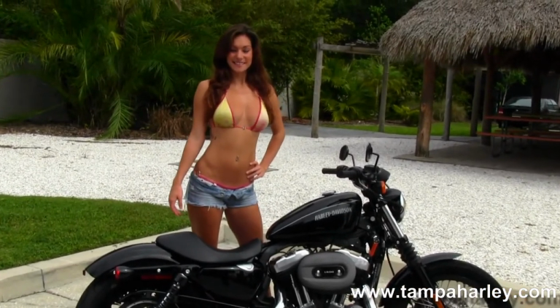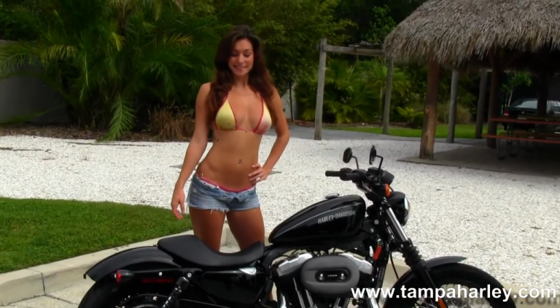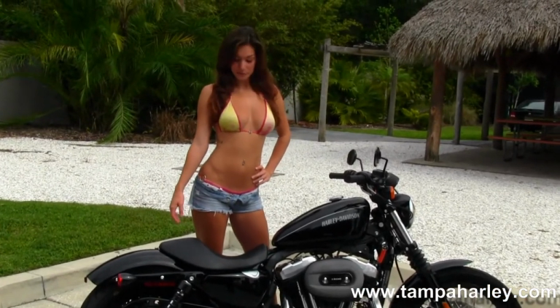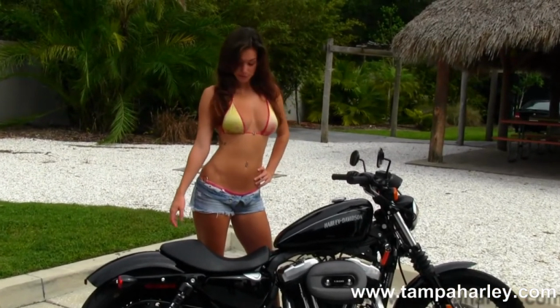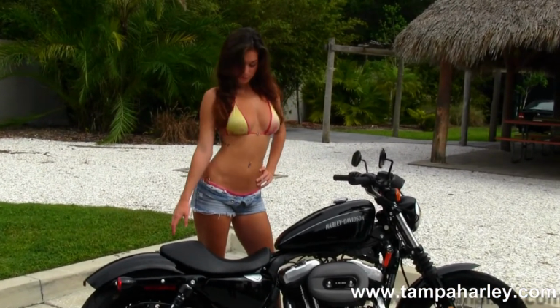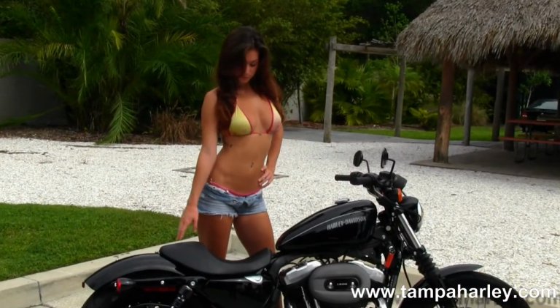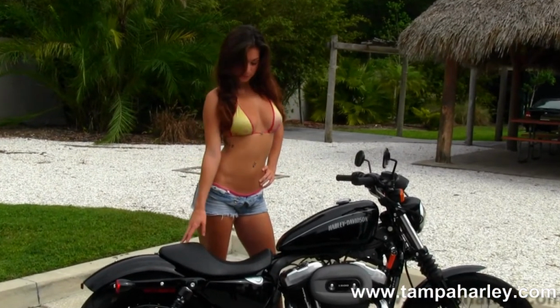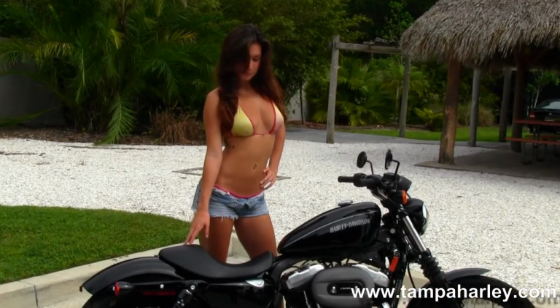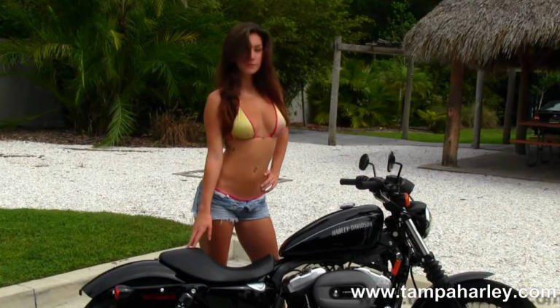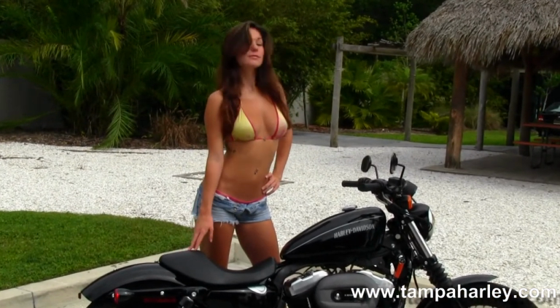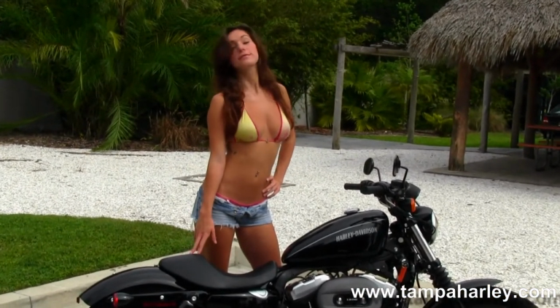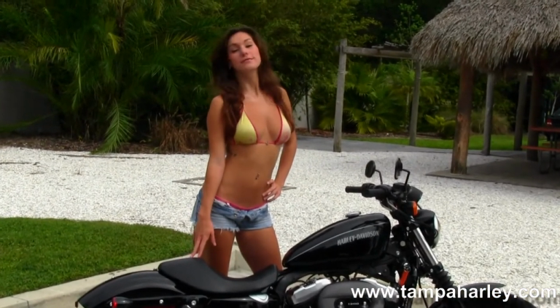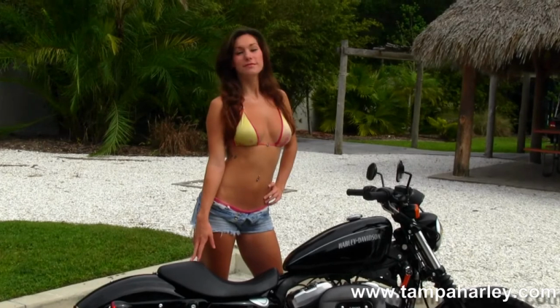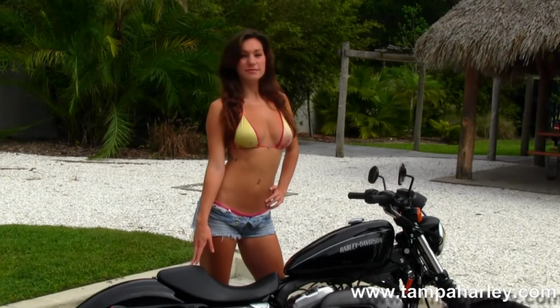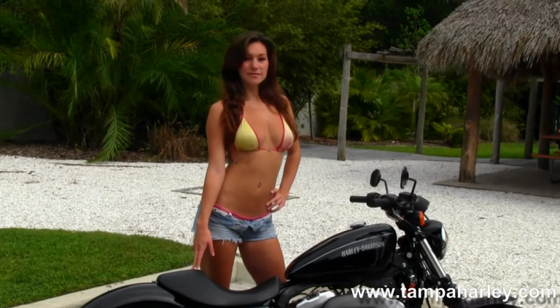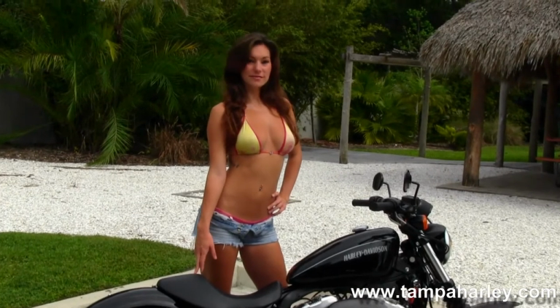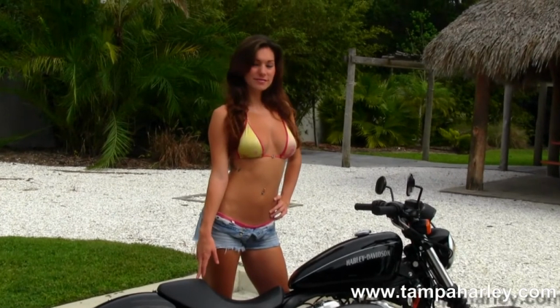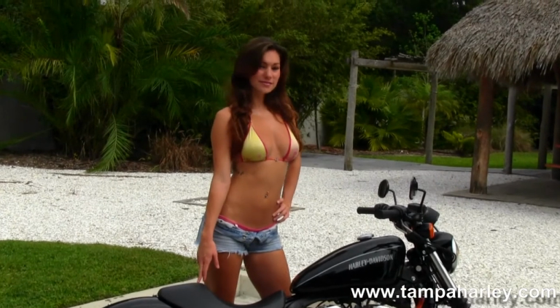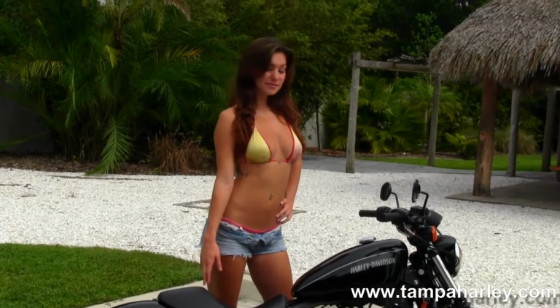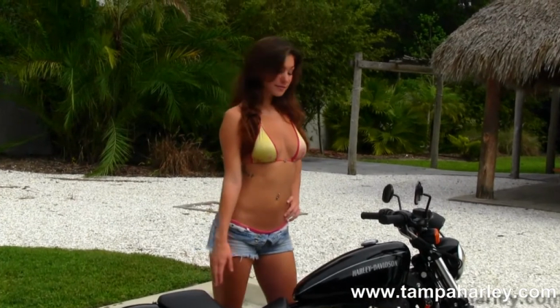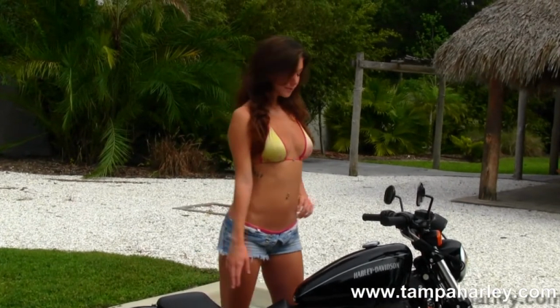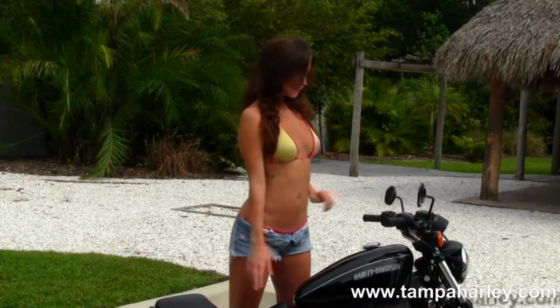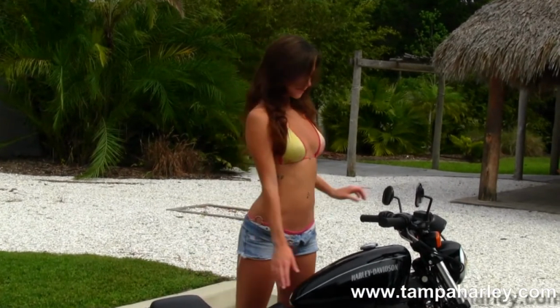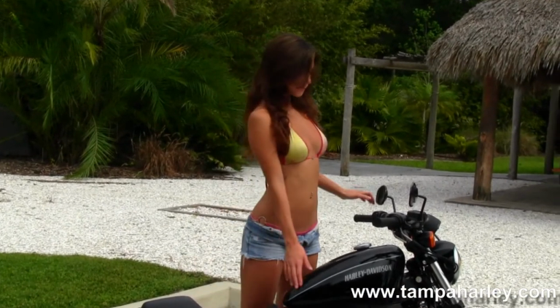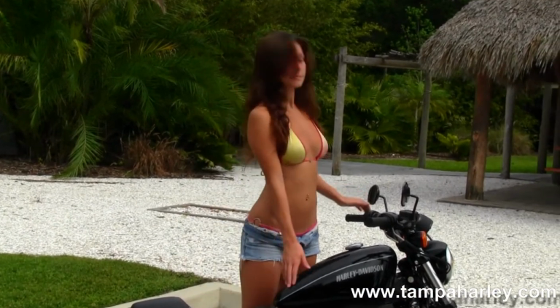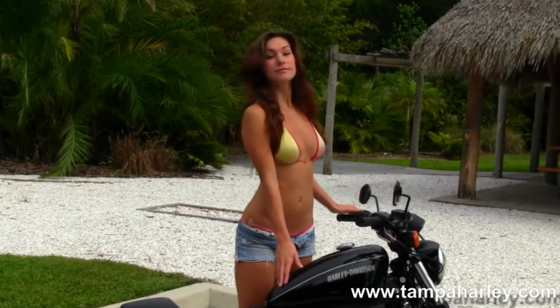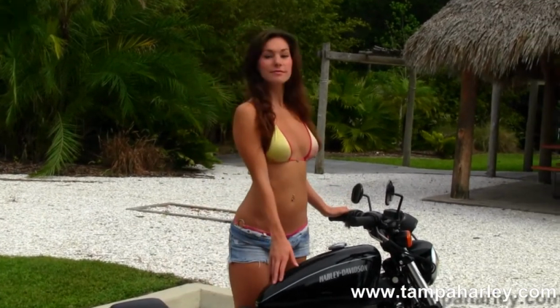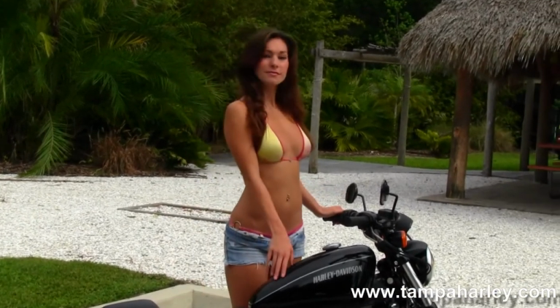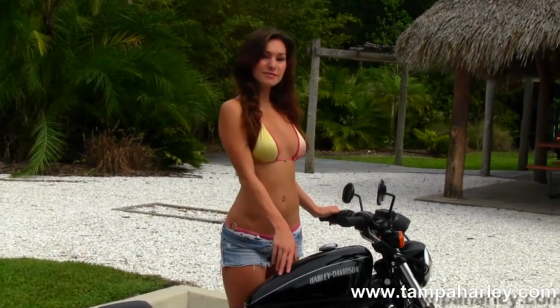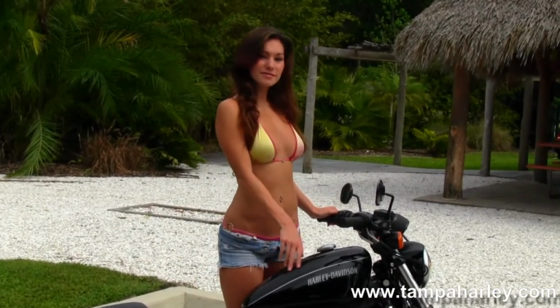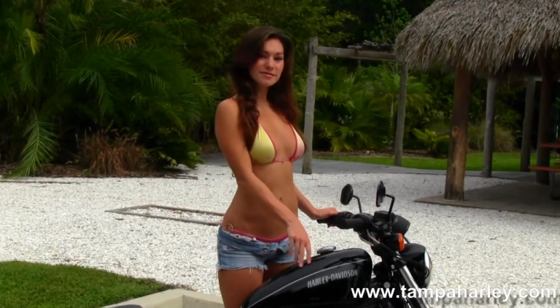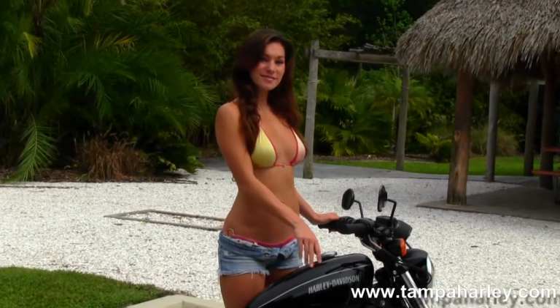Brie is standing right next to the deep bucket solo seat, and right in front of that is the 3.3 gallon fuel tank.